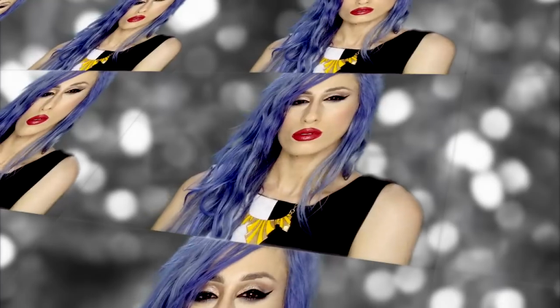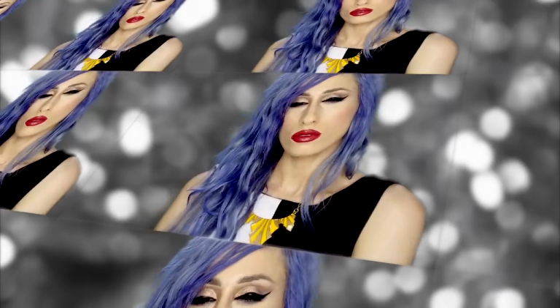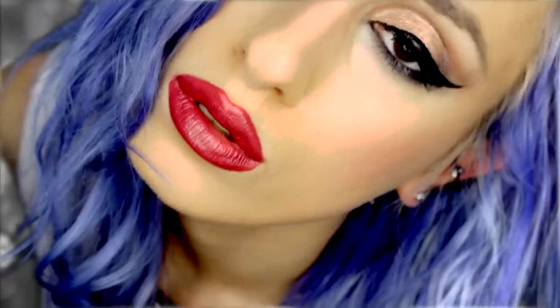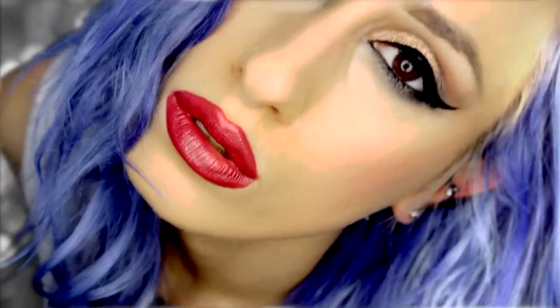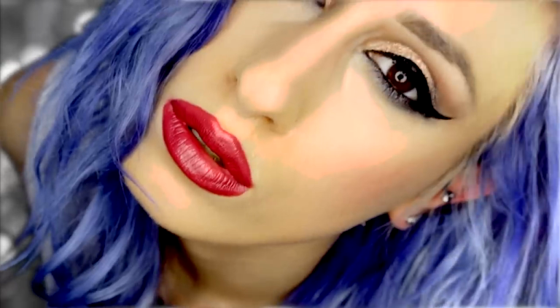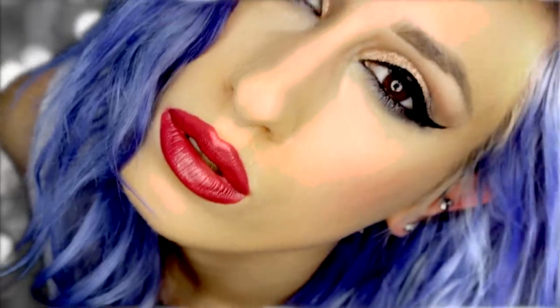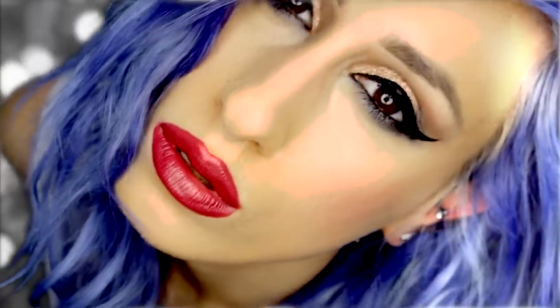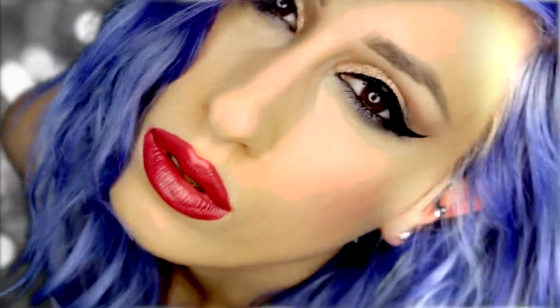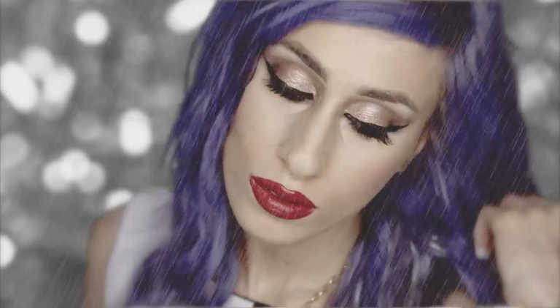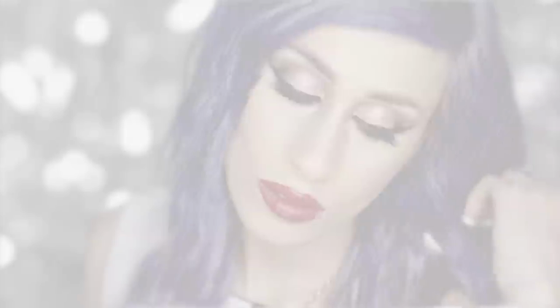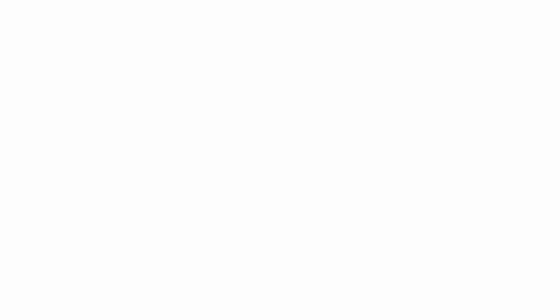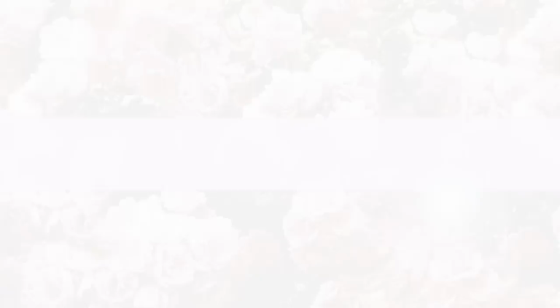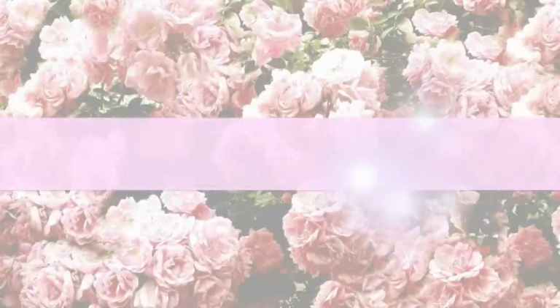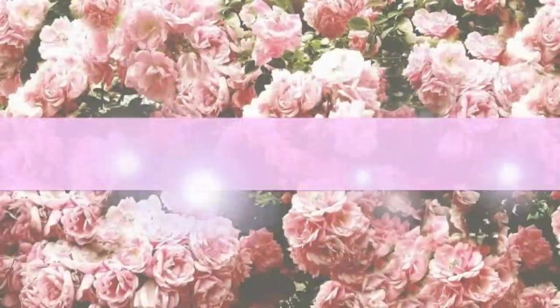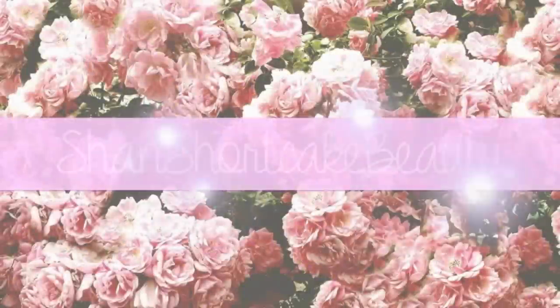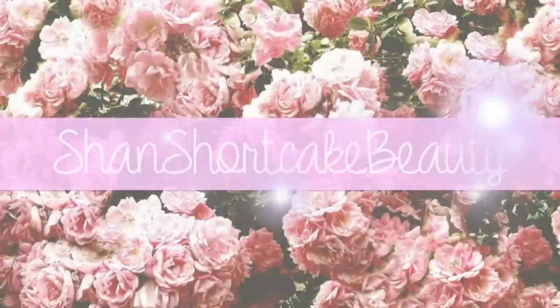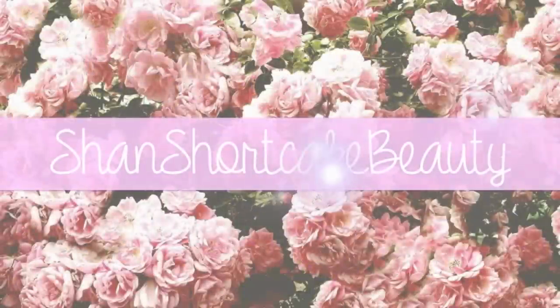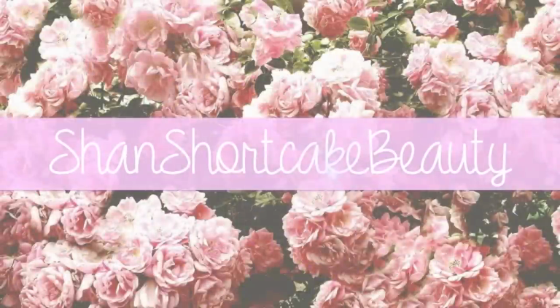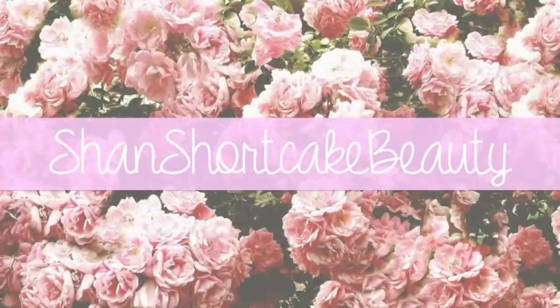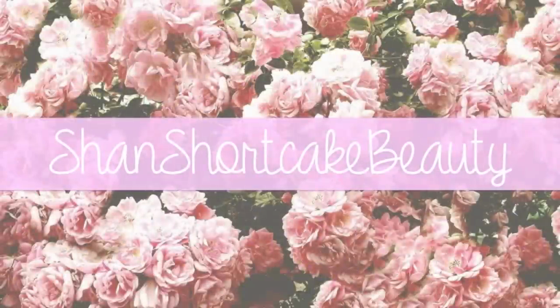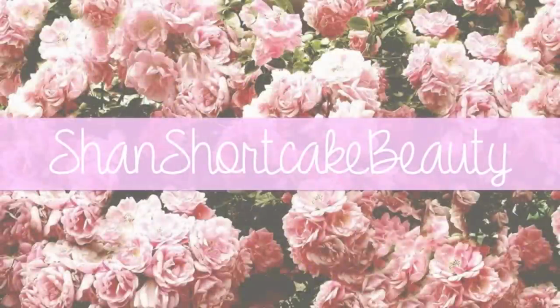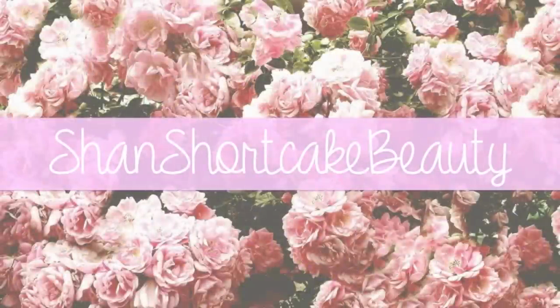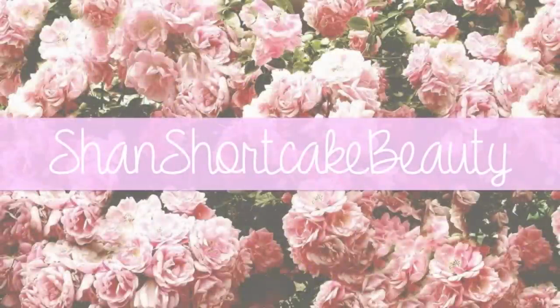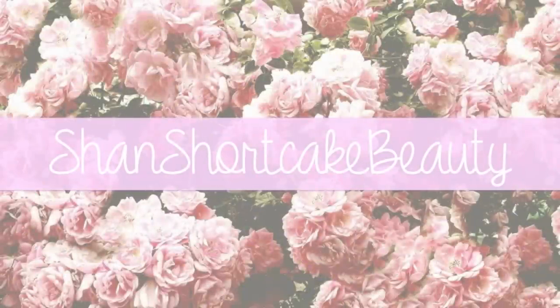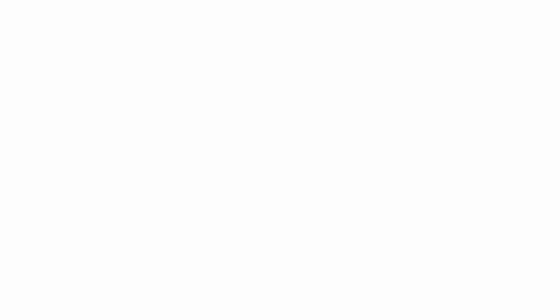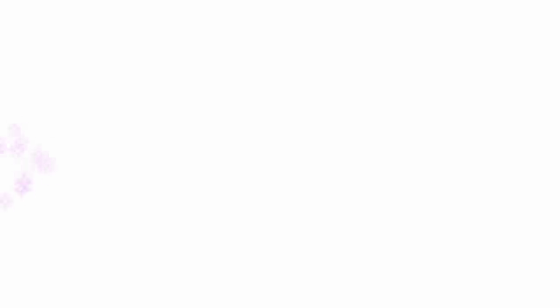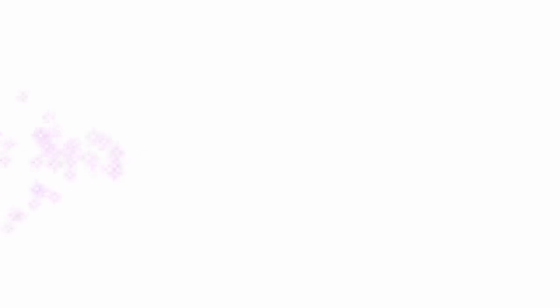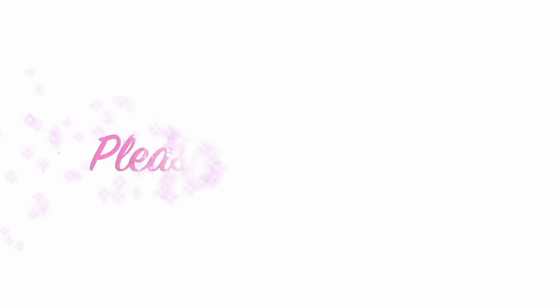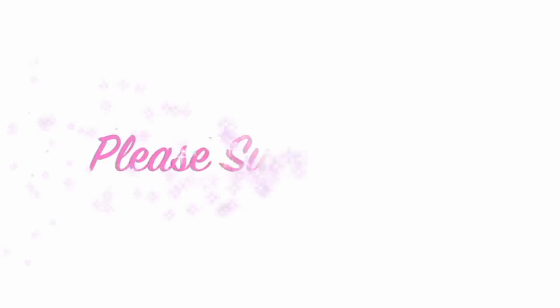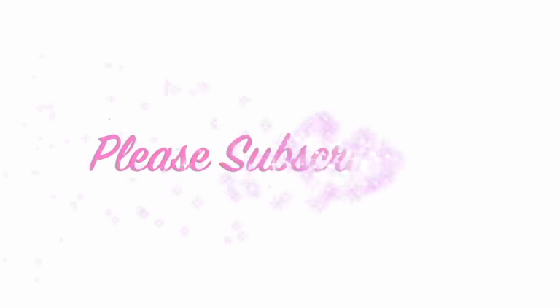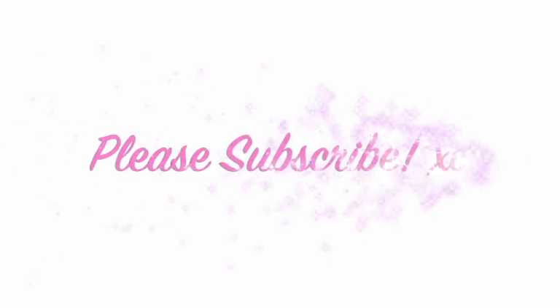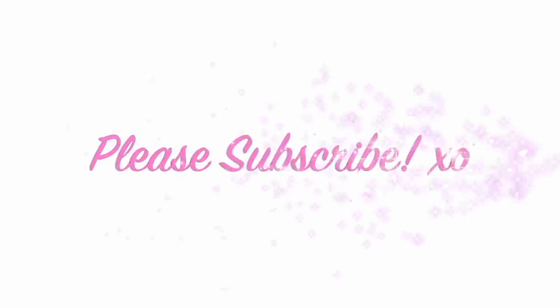Totally gorgeous look, right? Definitely go check out her channel and make sure to subscribe and let her know that I sent you. Let's get started.